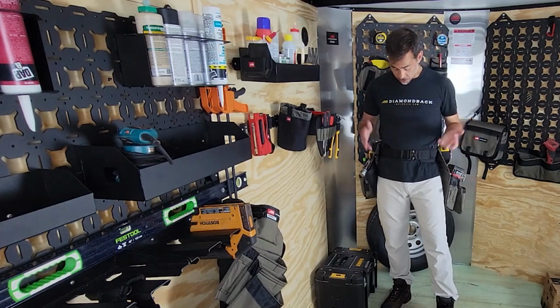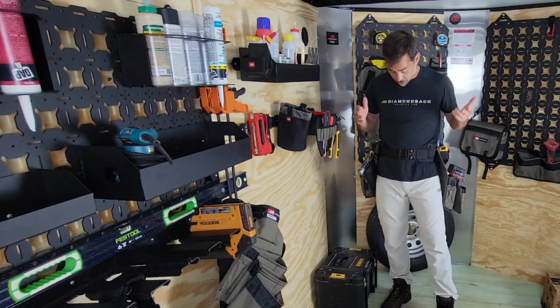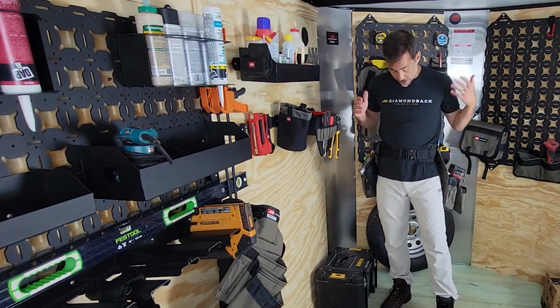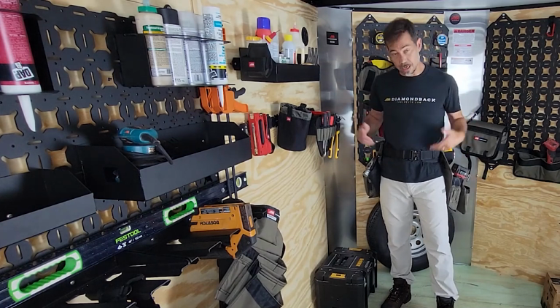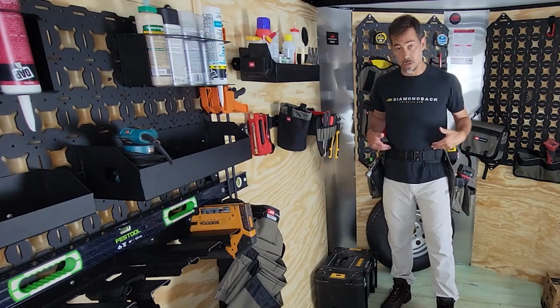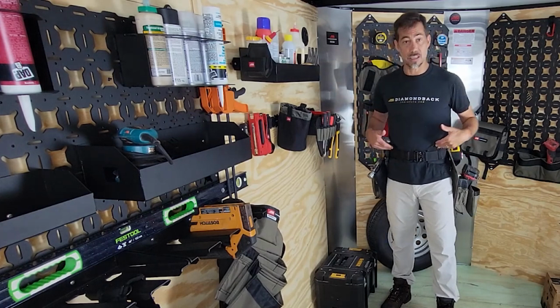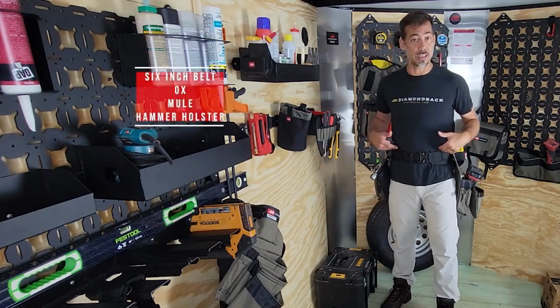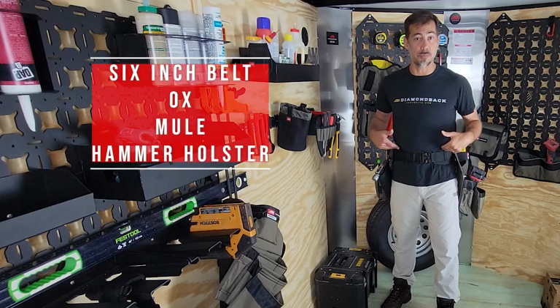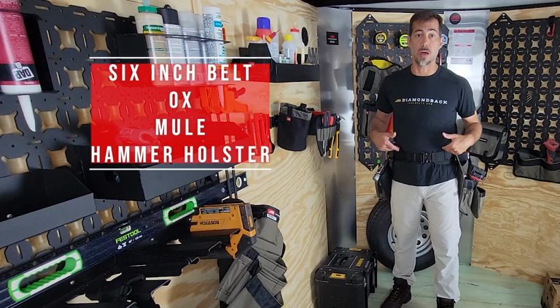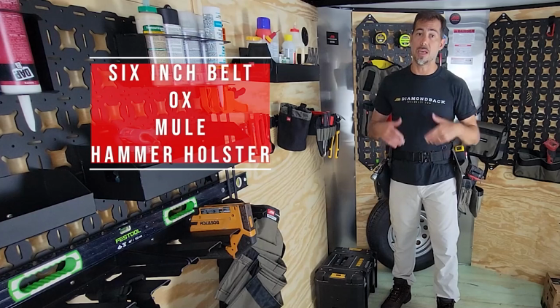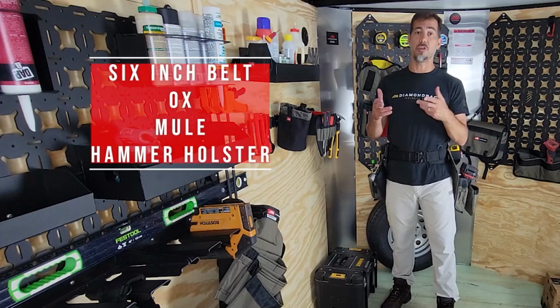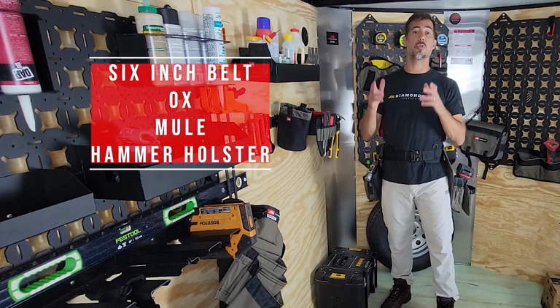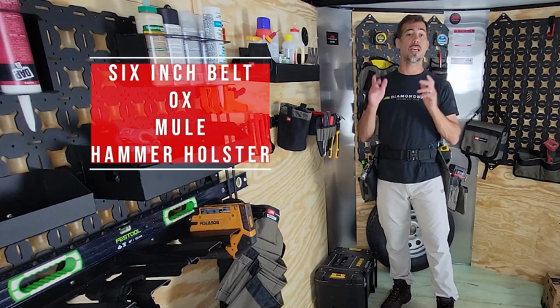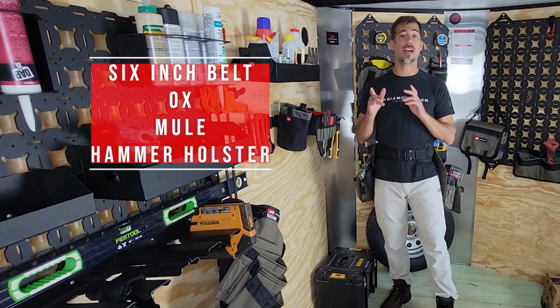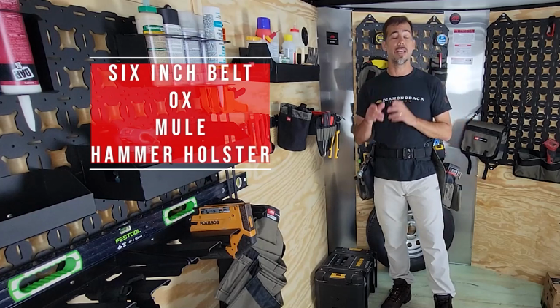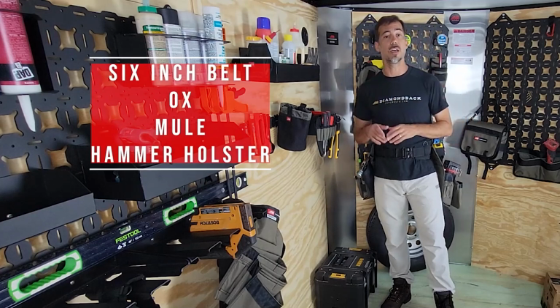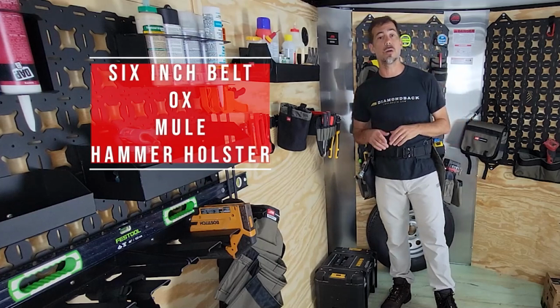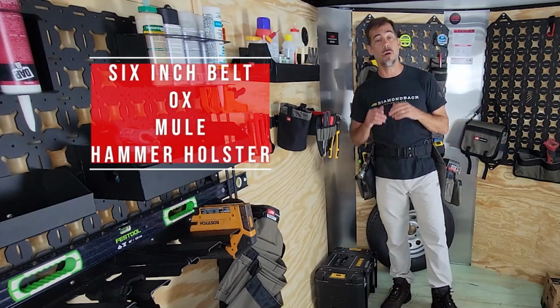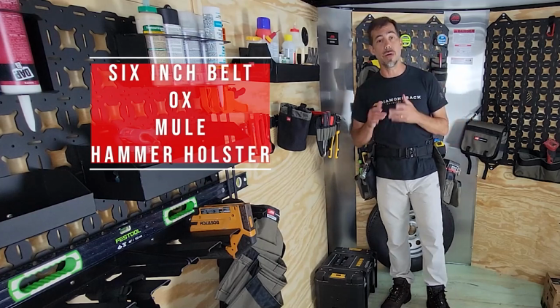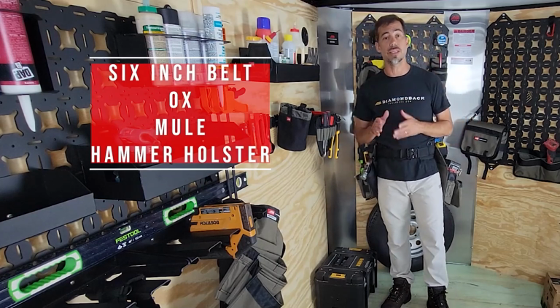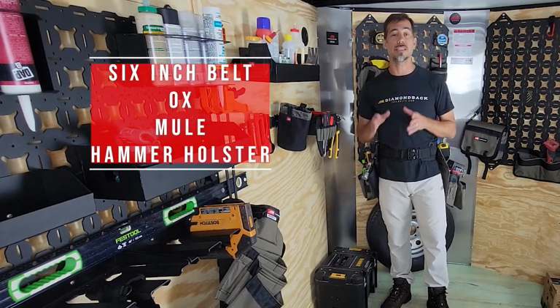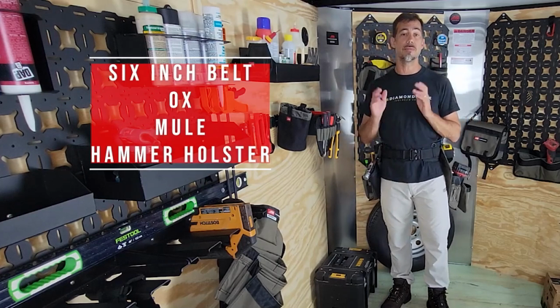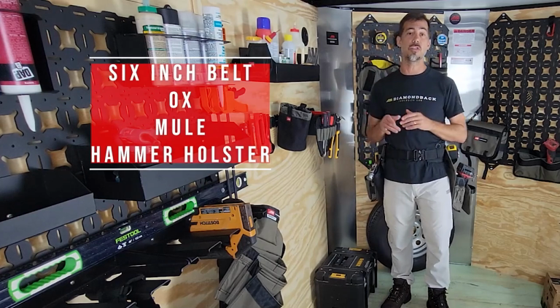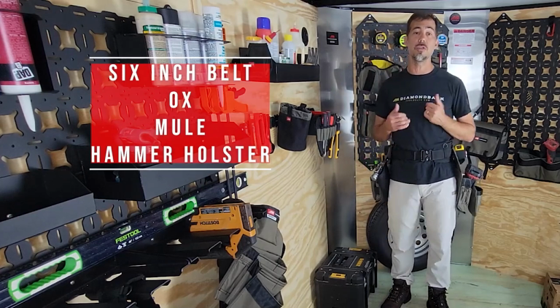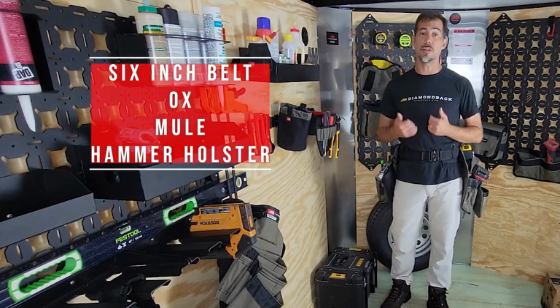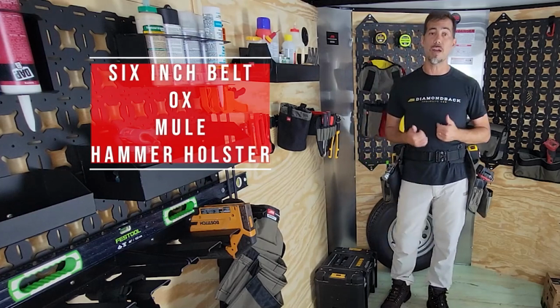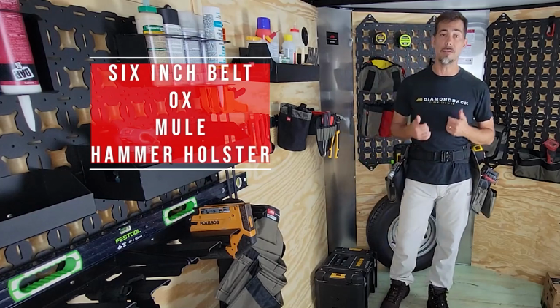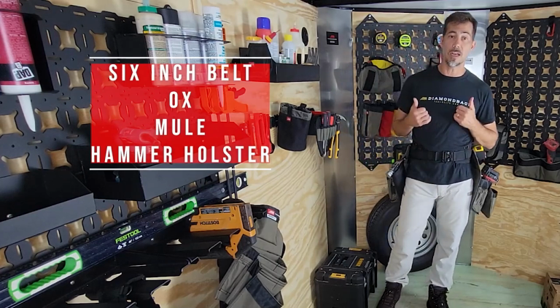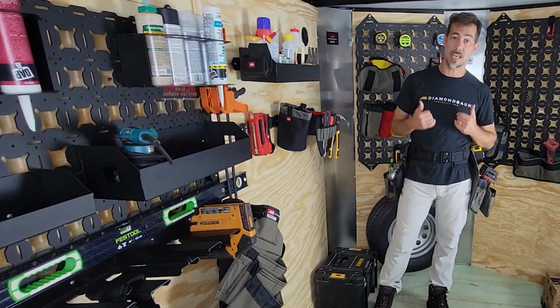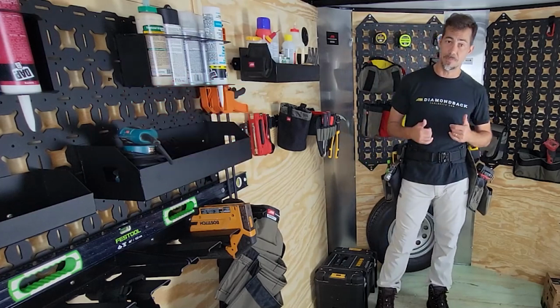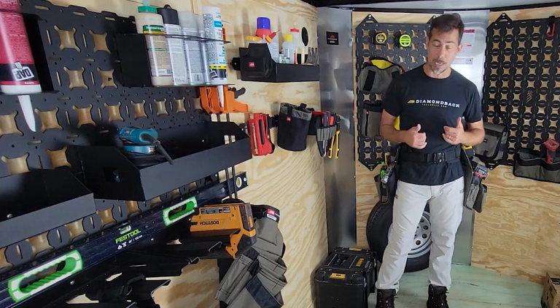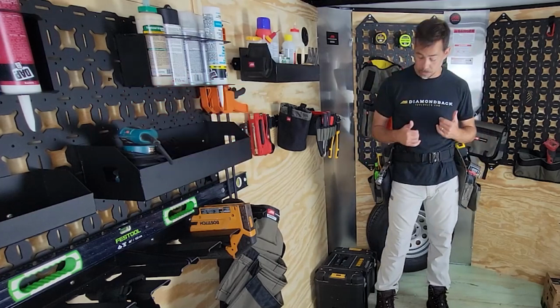The Grande comes on our six-inch belt. Check out our video on belt sizing to make sure you get the right size belt.